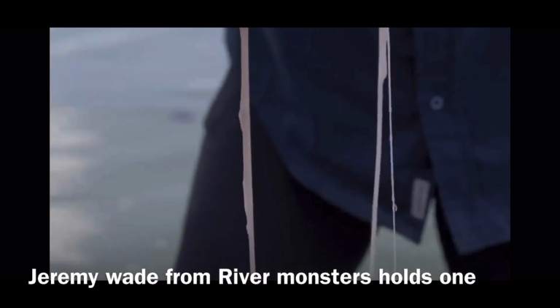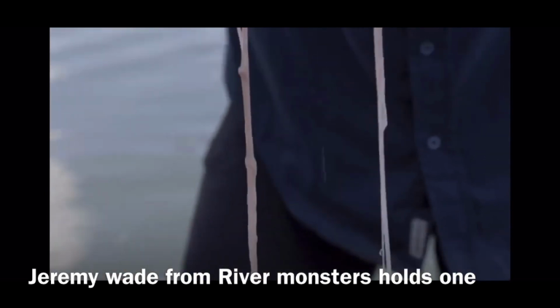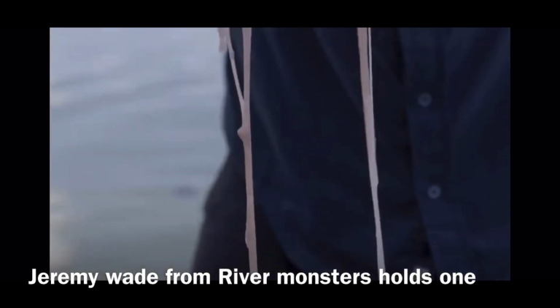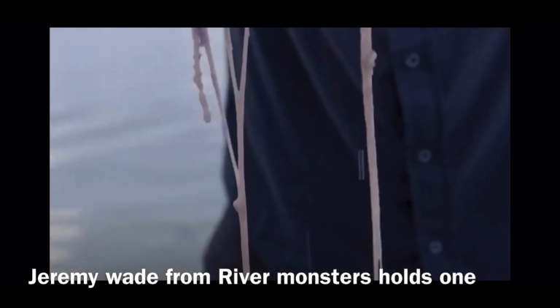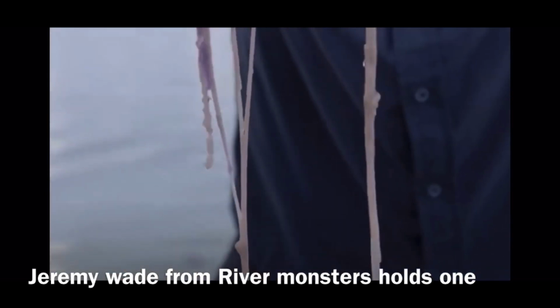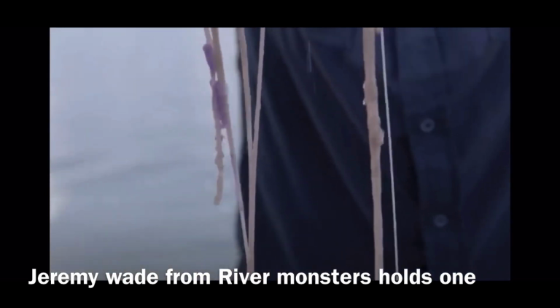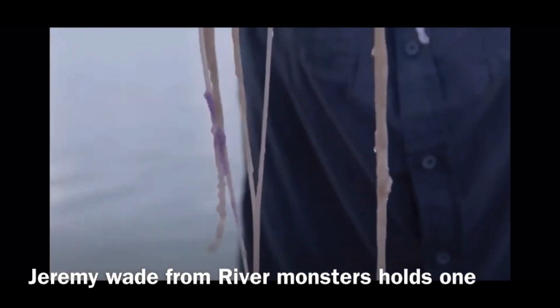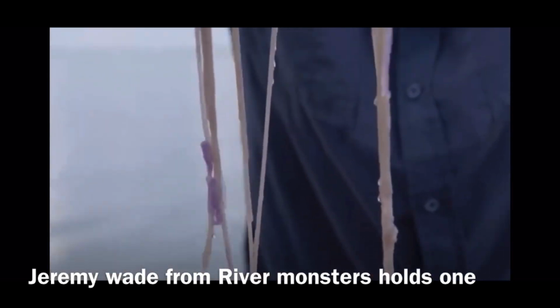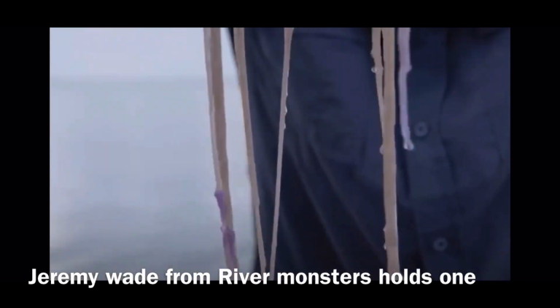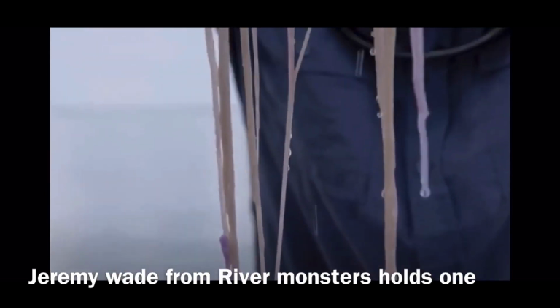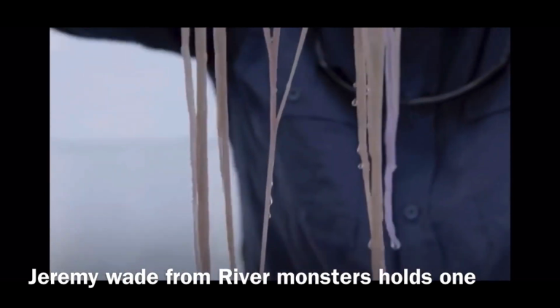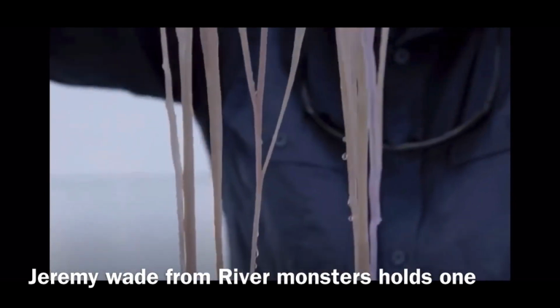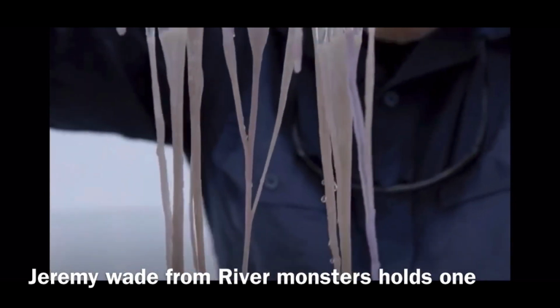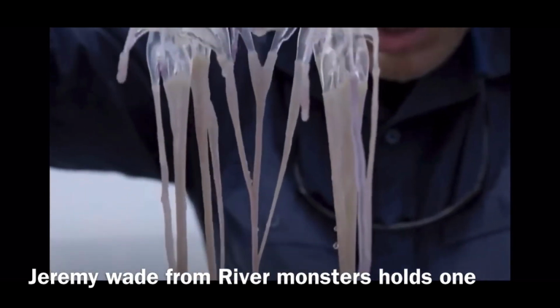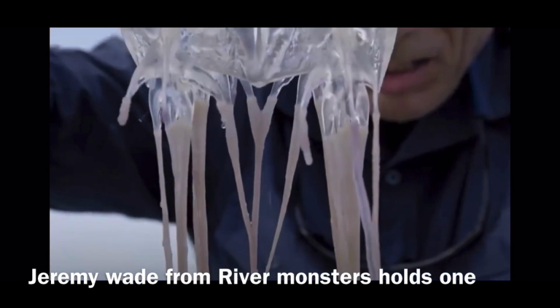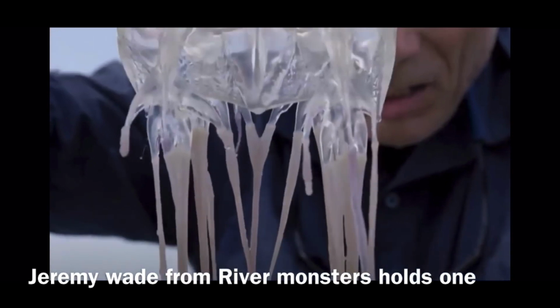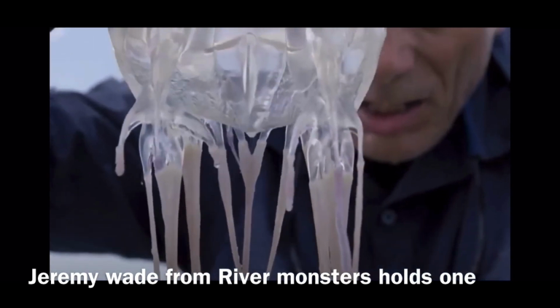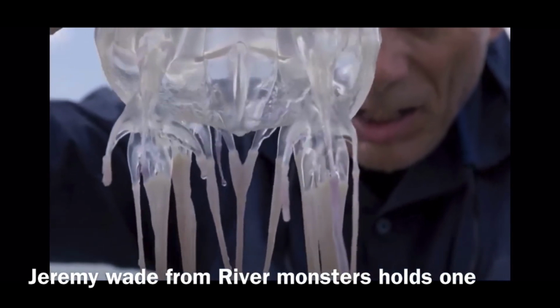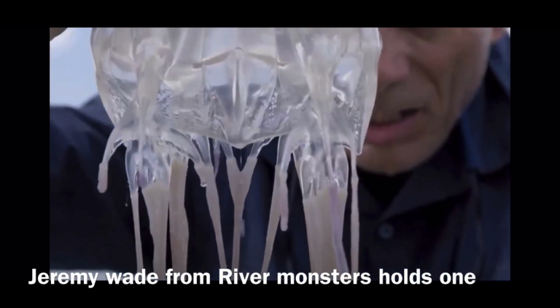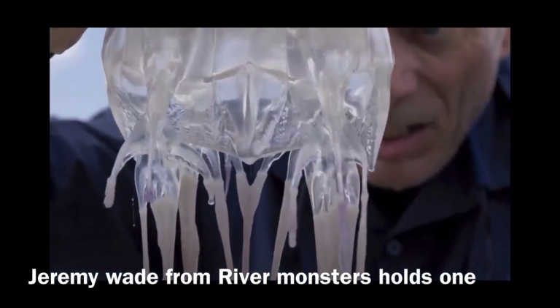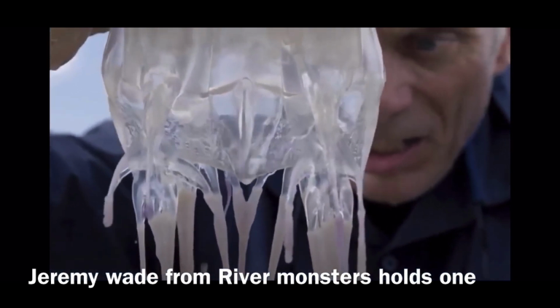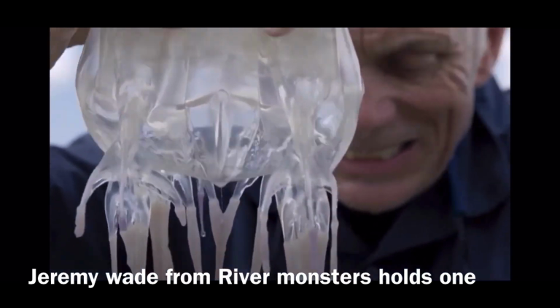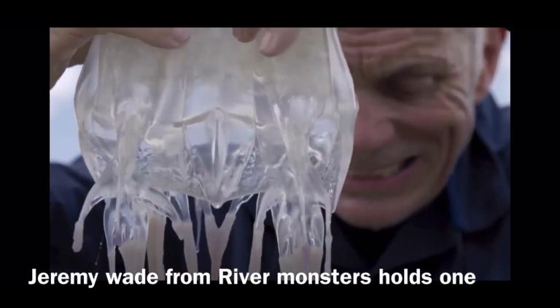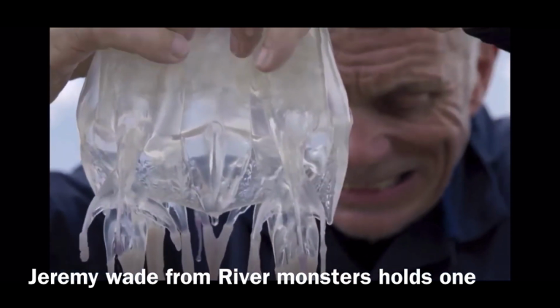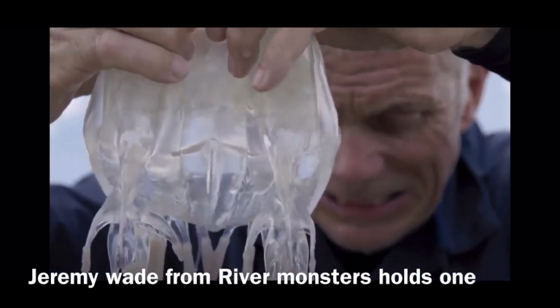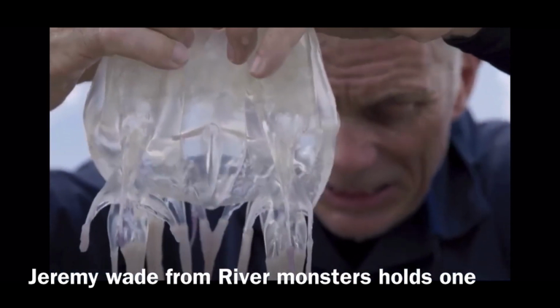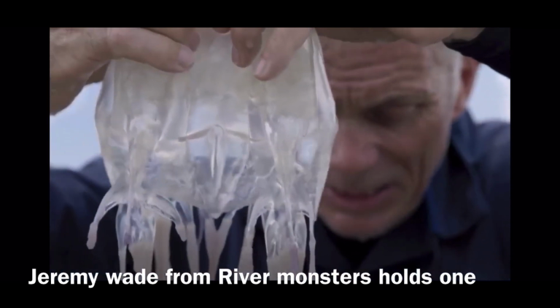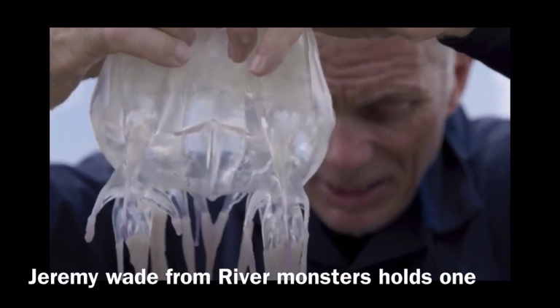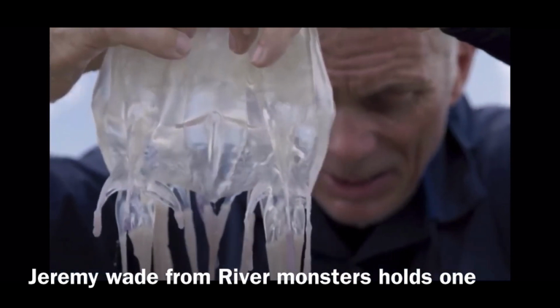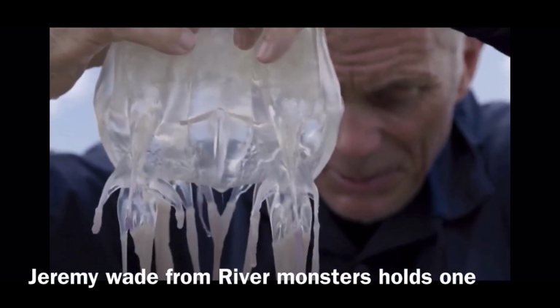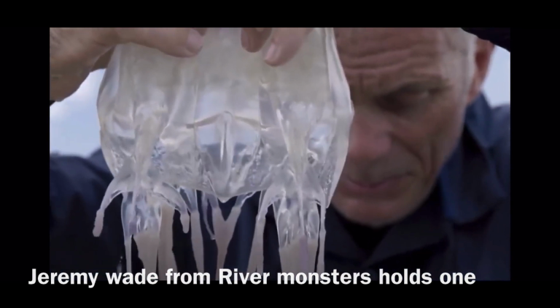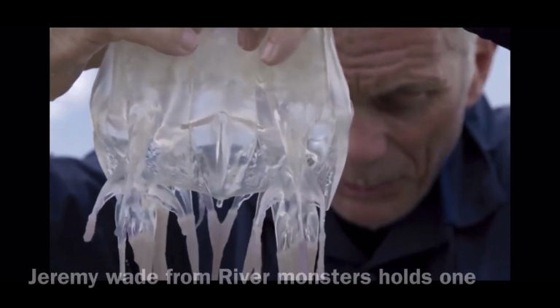They are very common in Australia, just like all other things that are dangerous in the world.